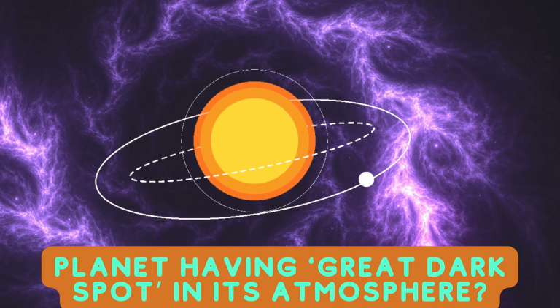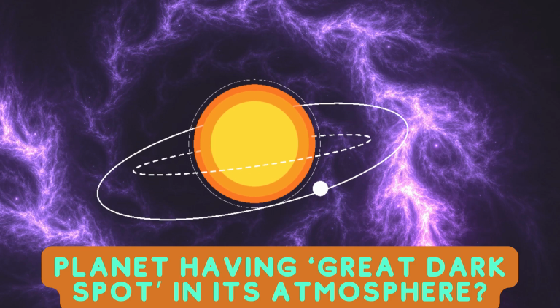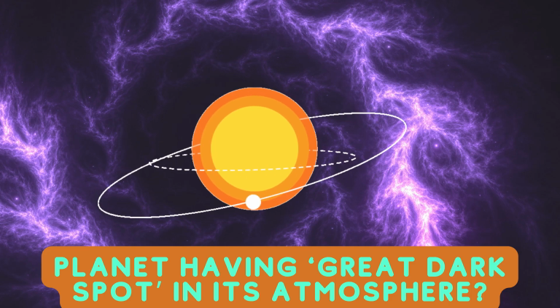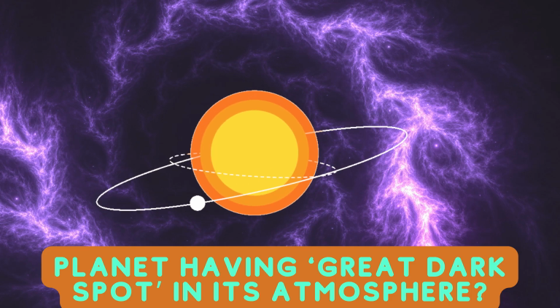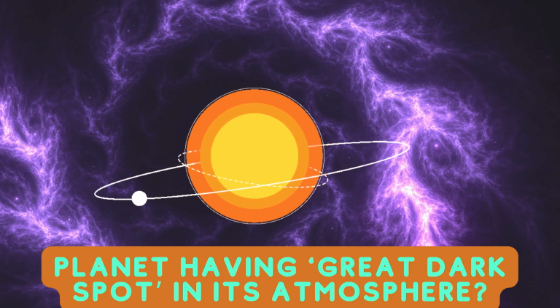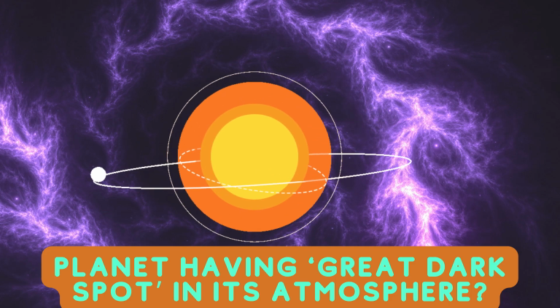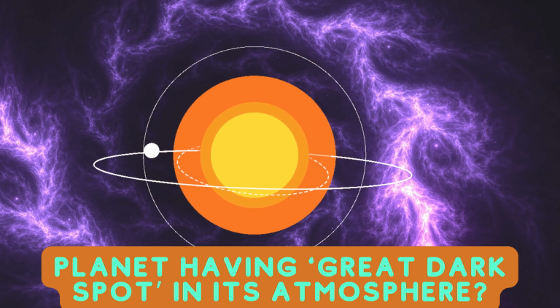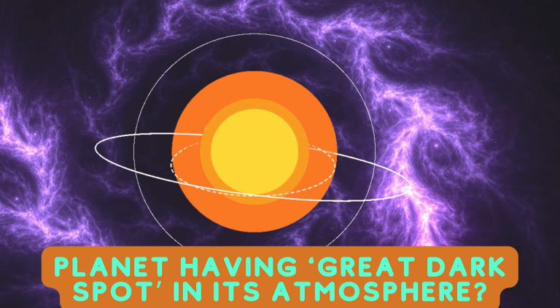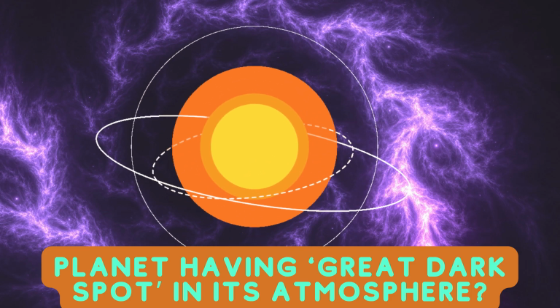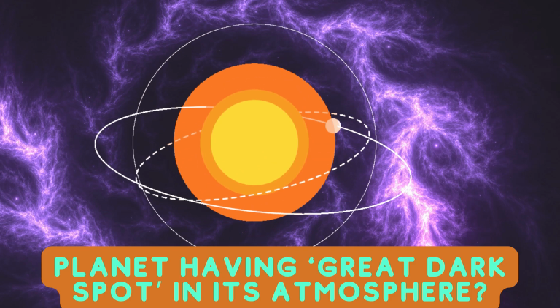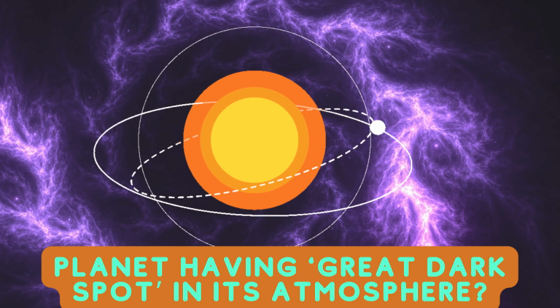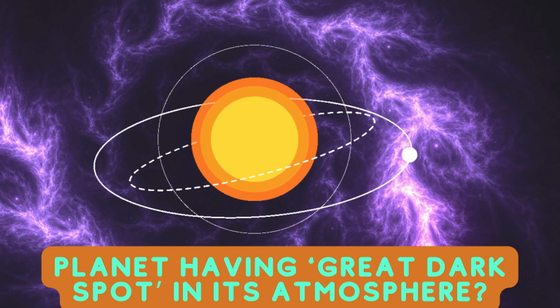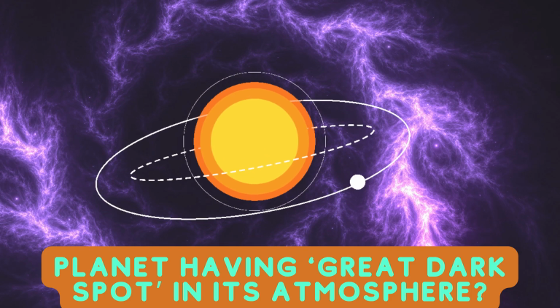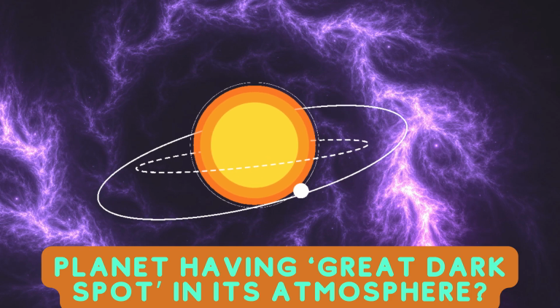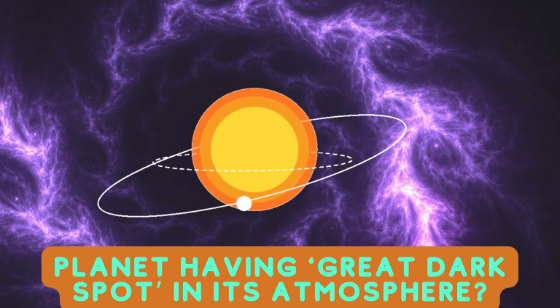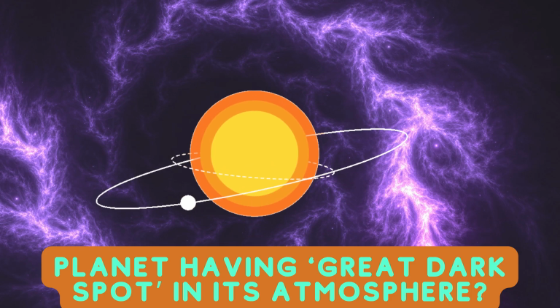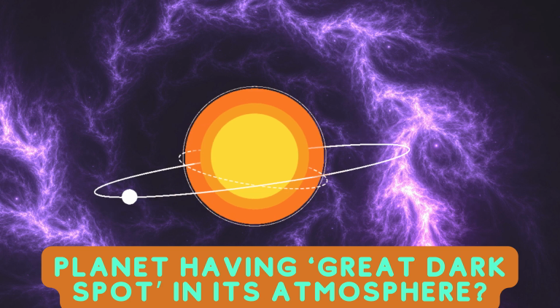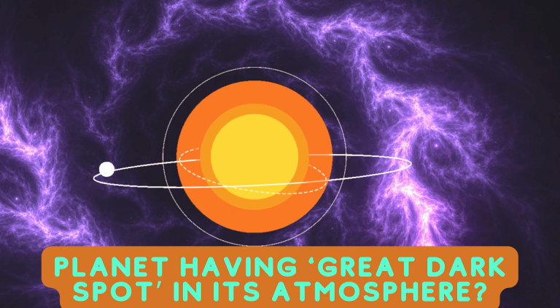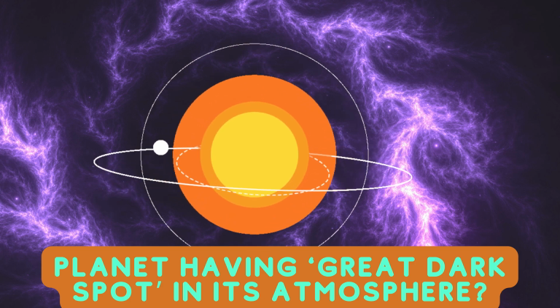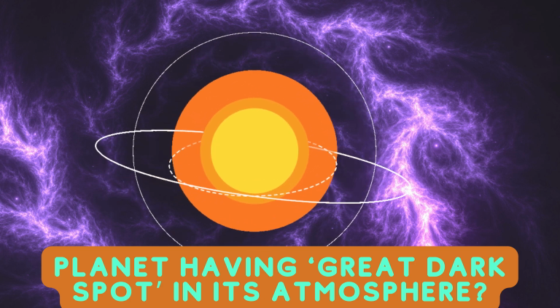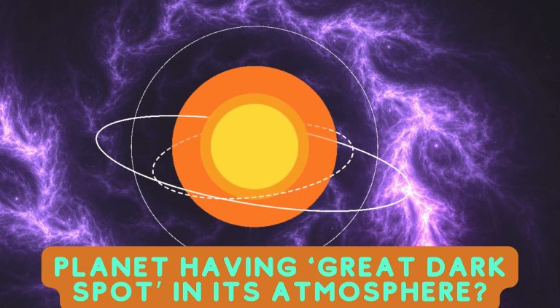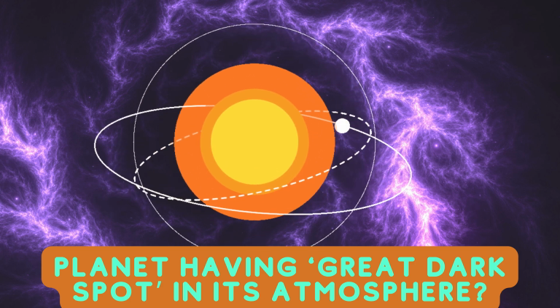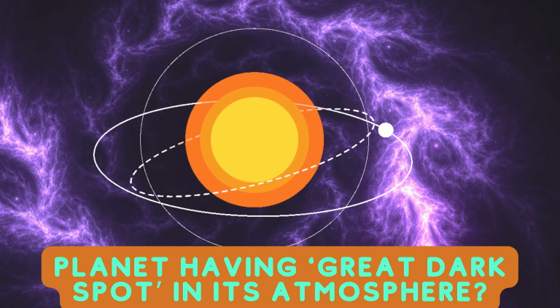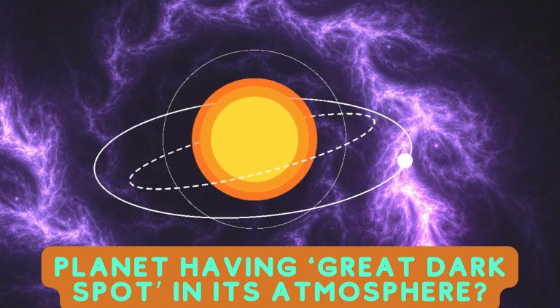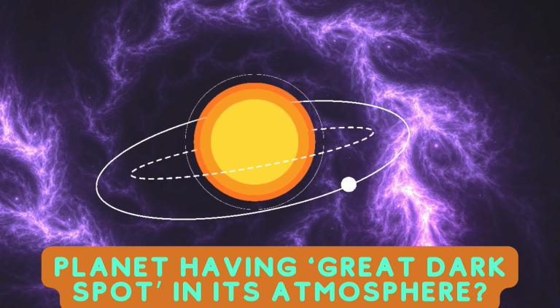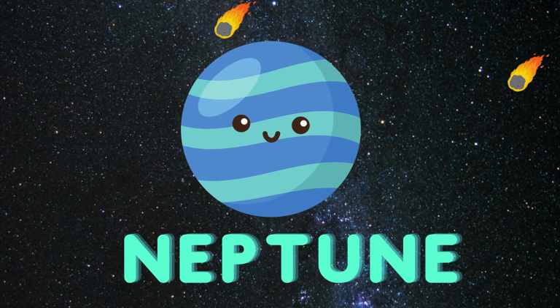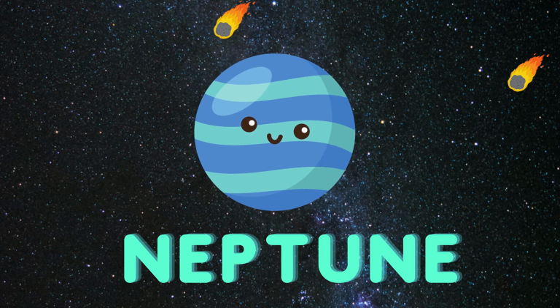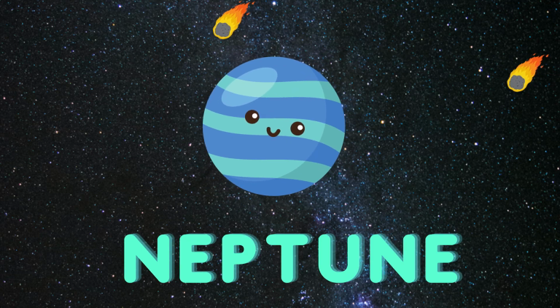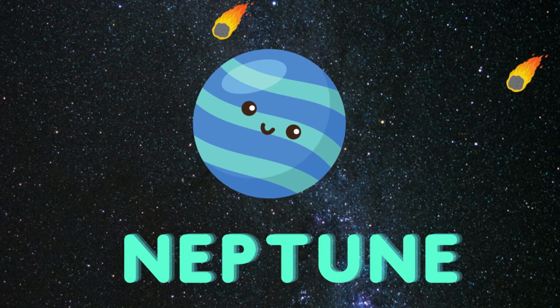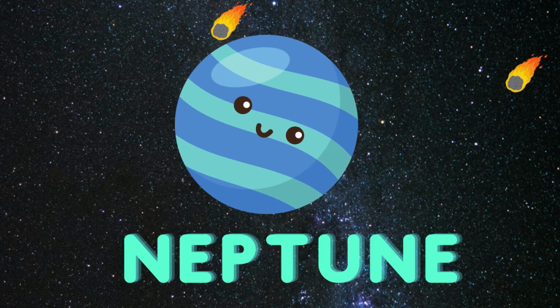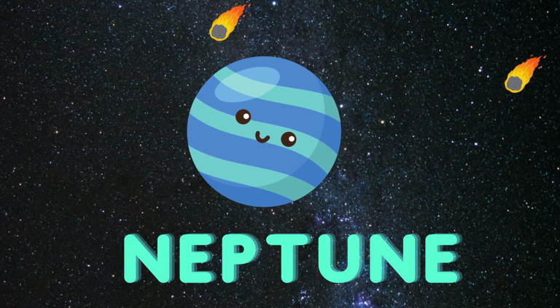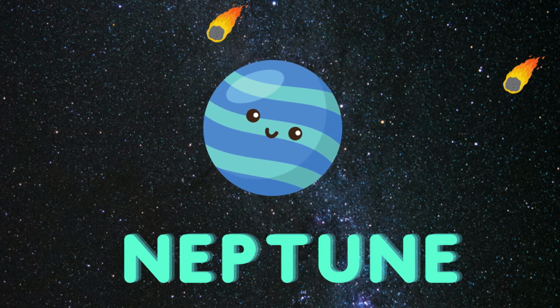Which planet is known for having a great dark spot in its atmosphere? Neptune.